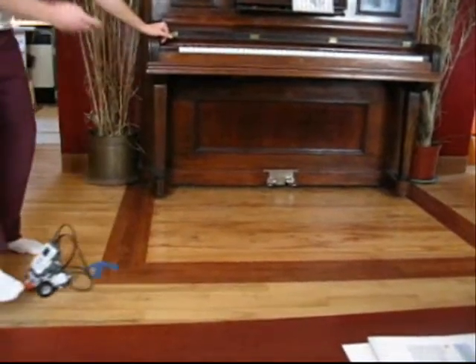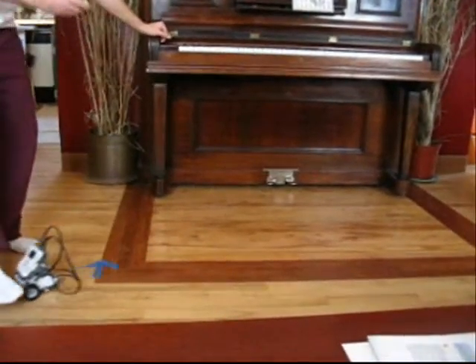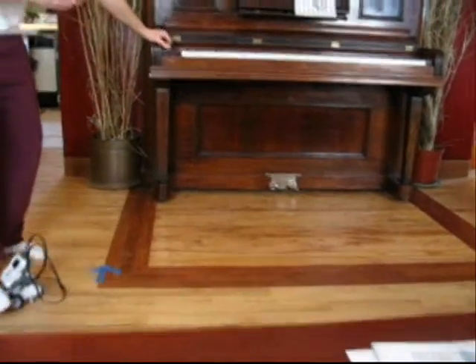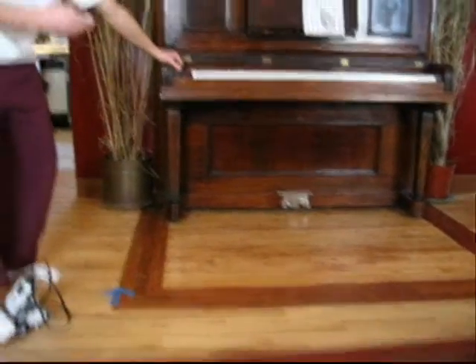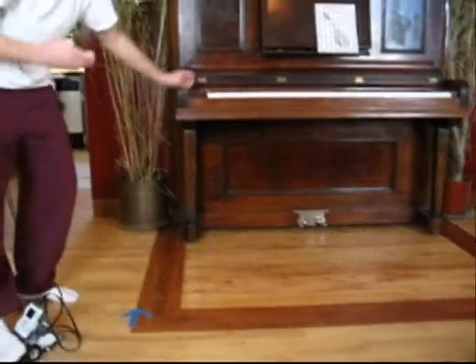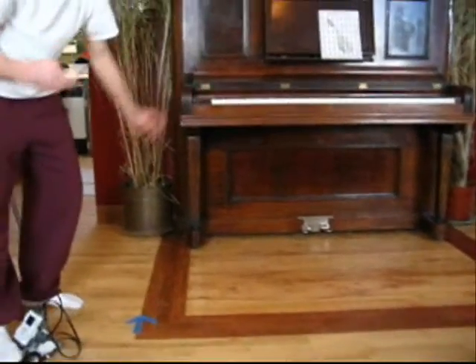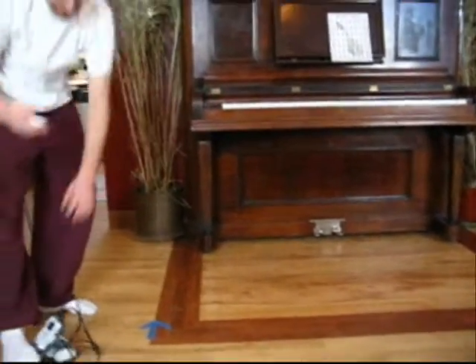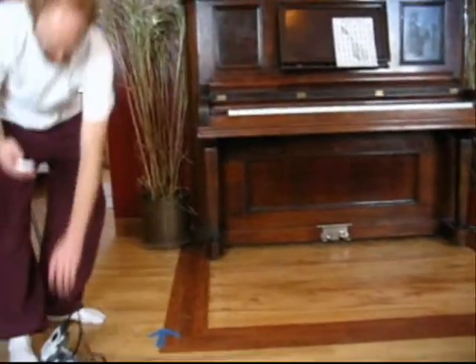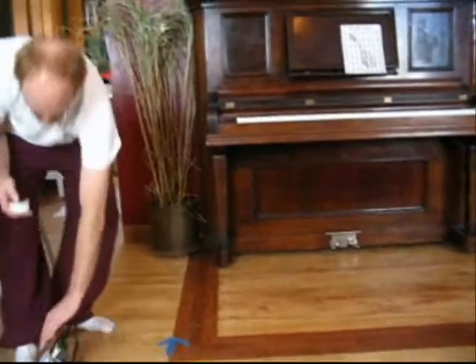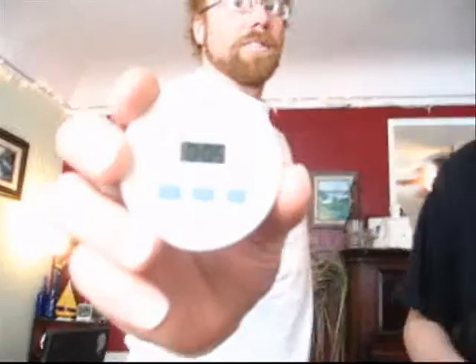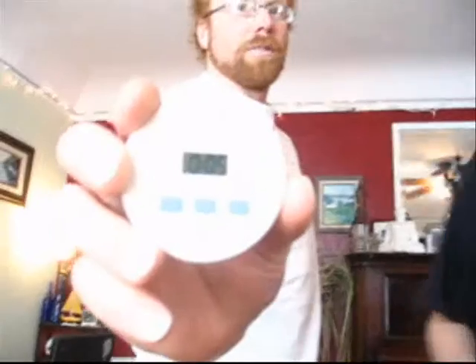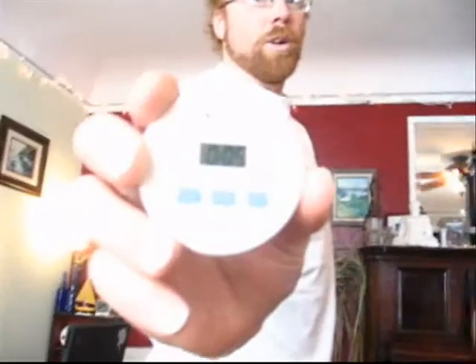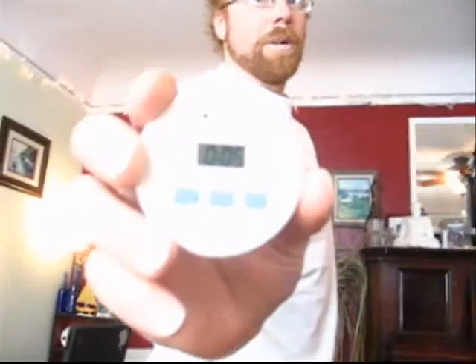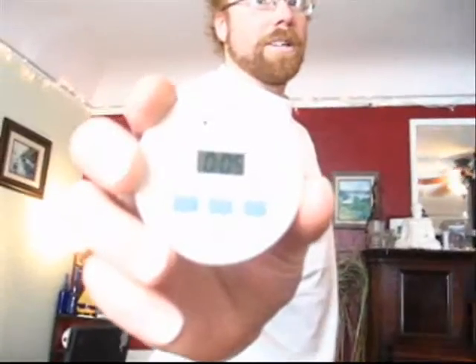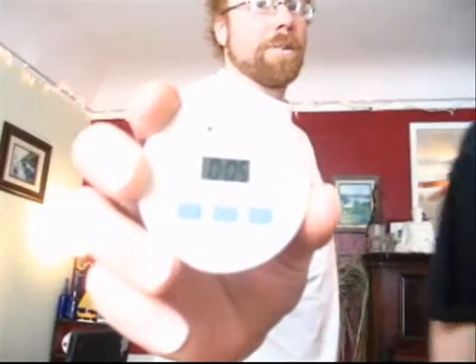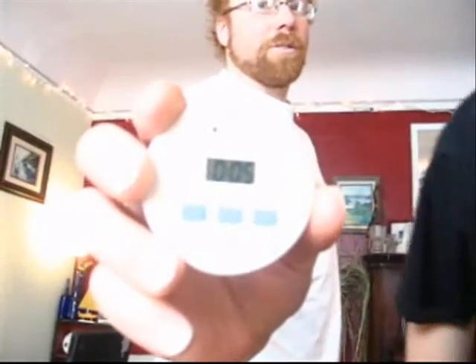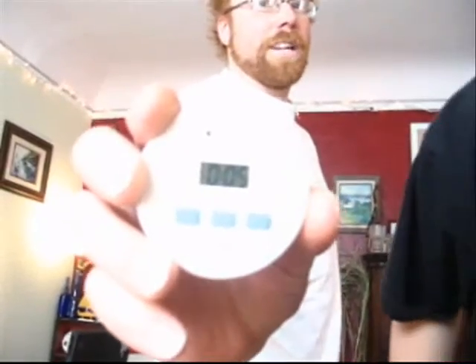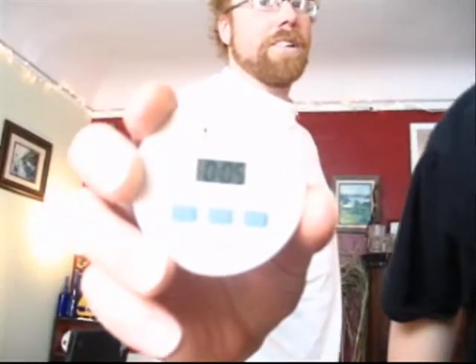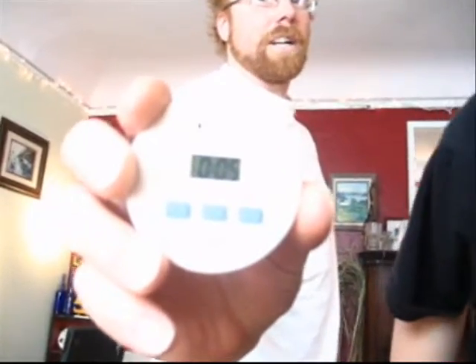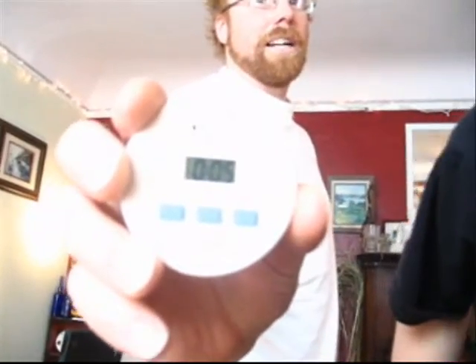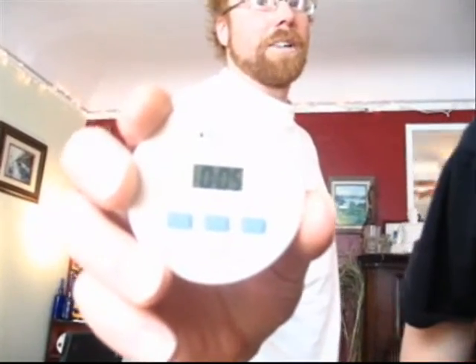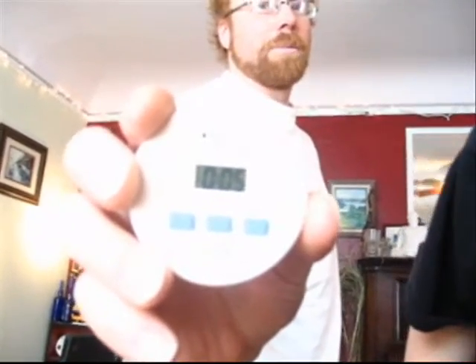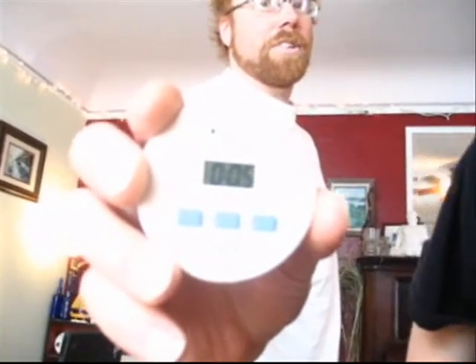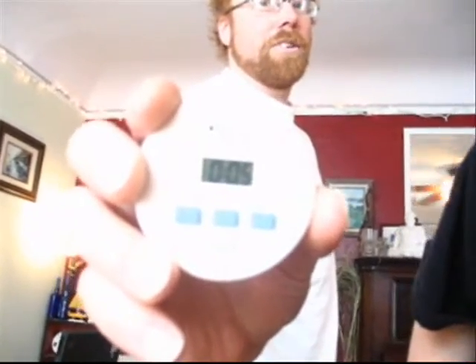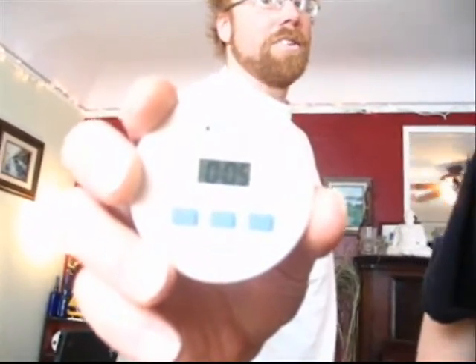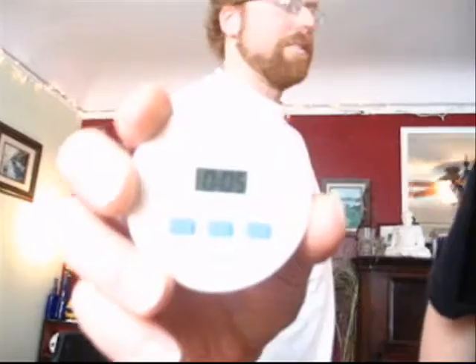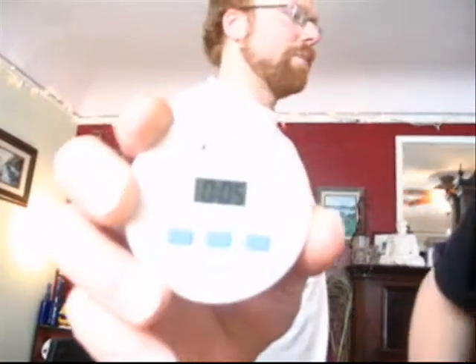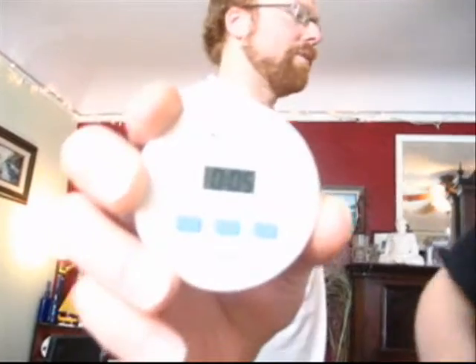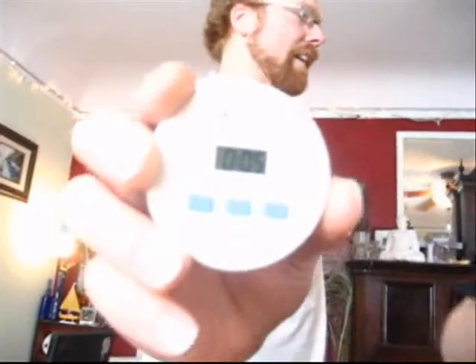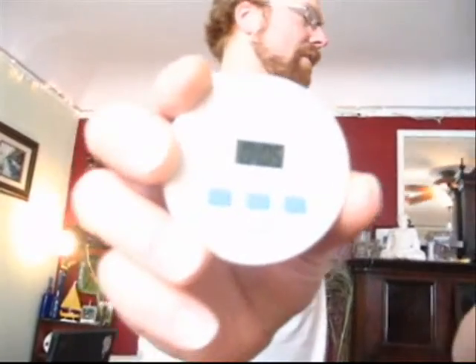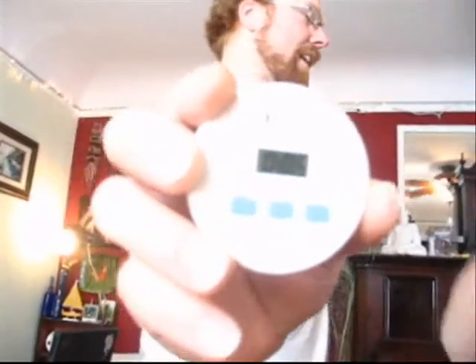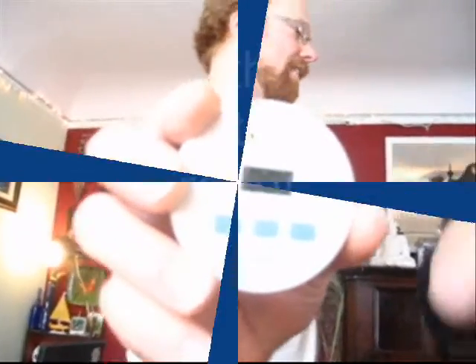That was going fast! Robot number three, trial number two: five seconds.